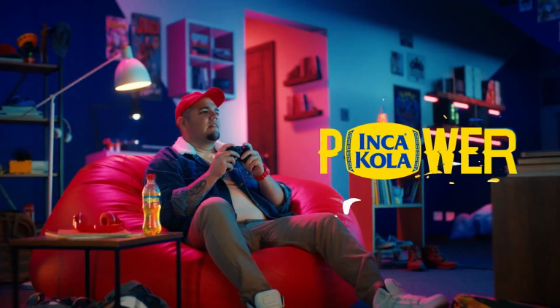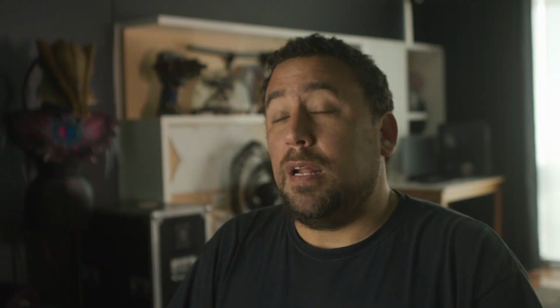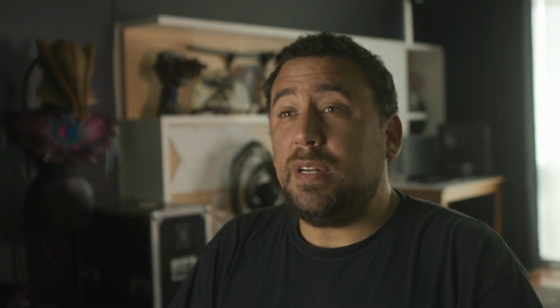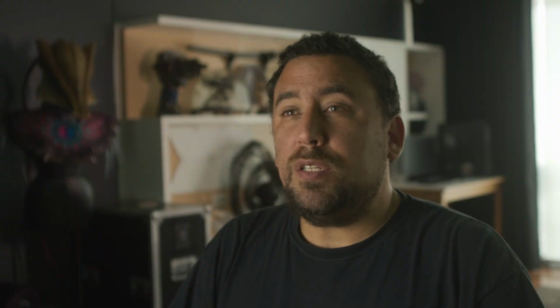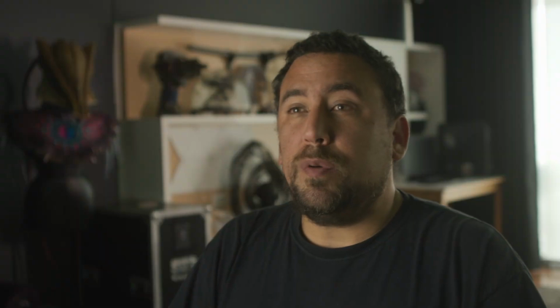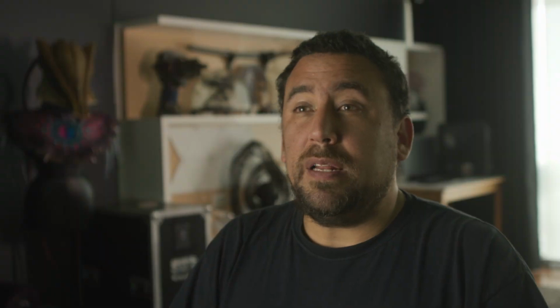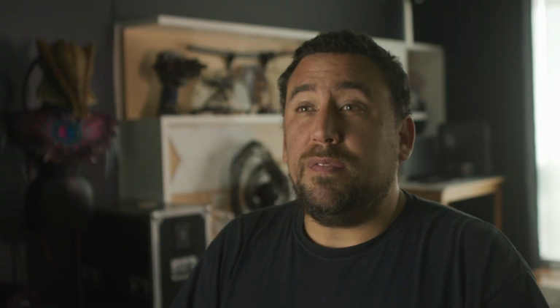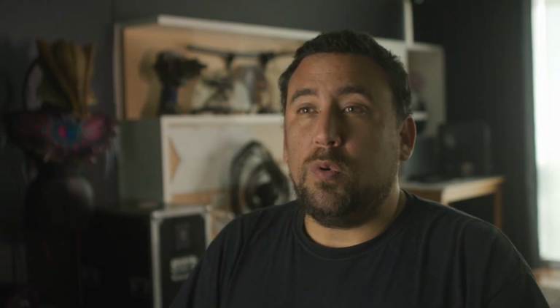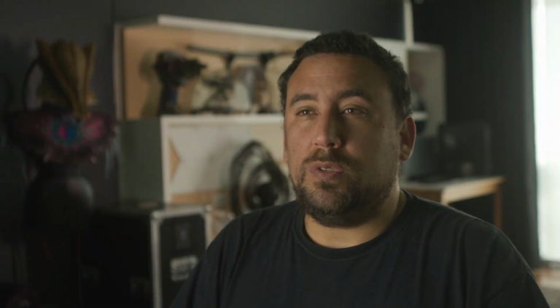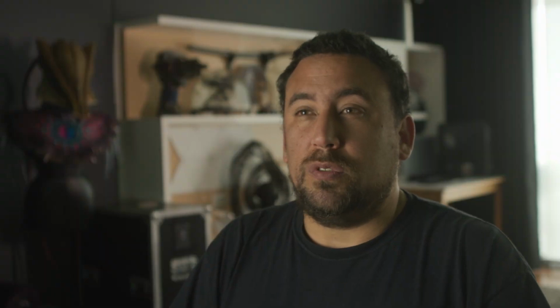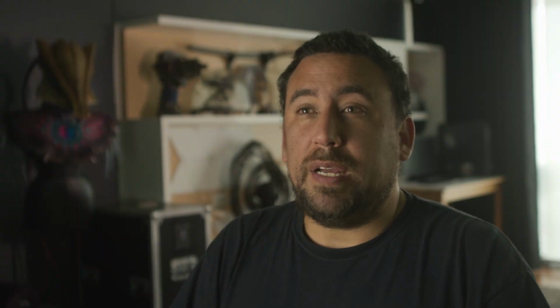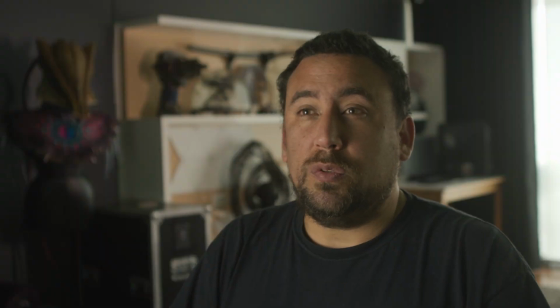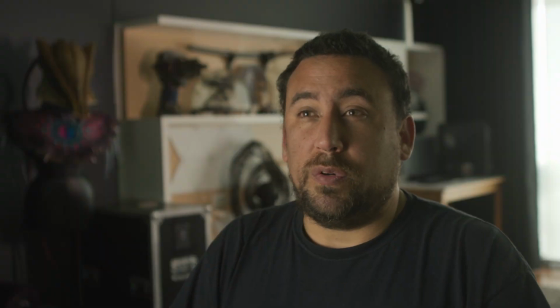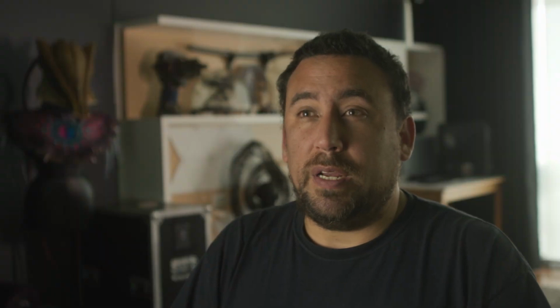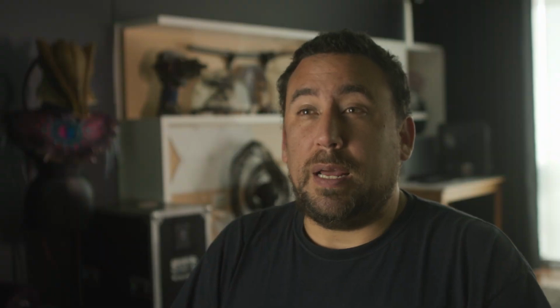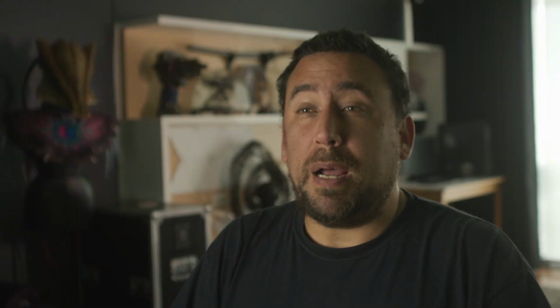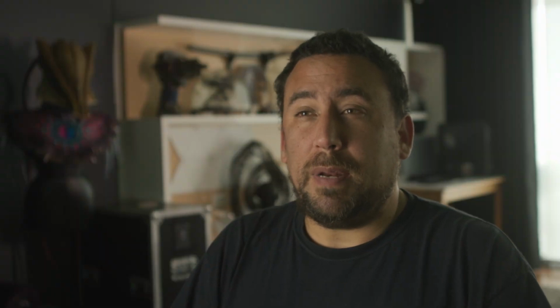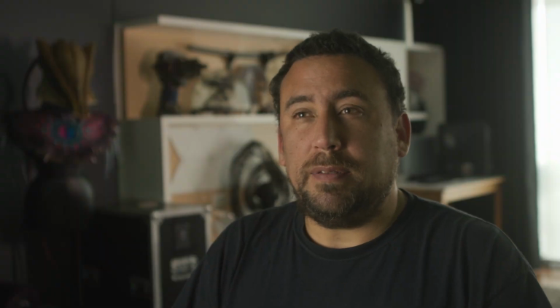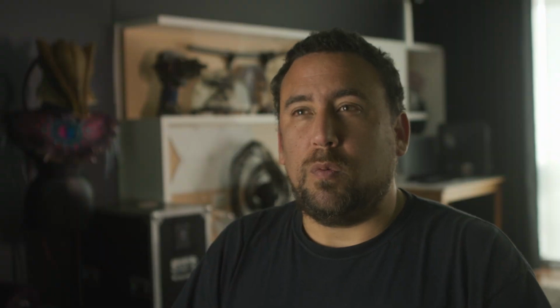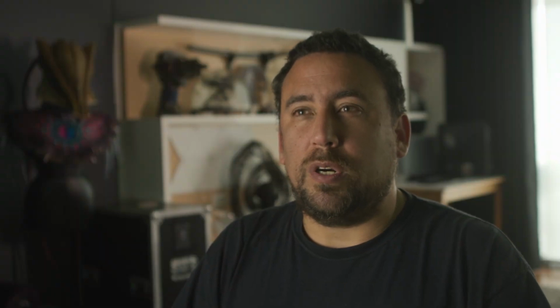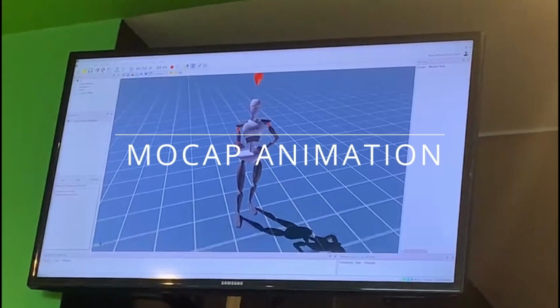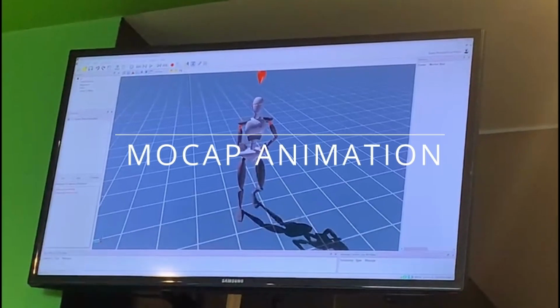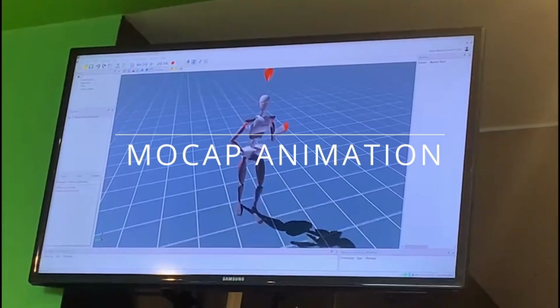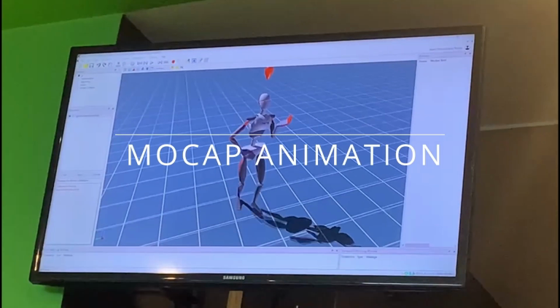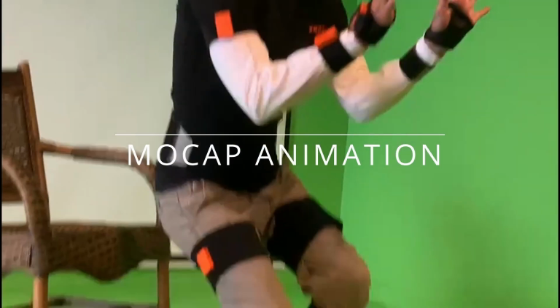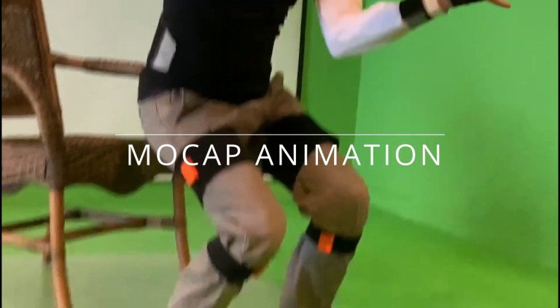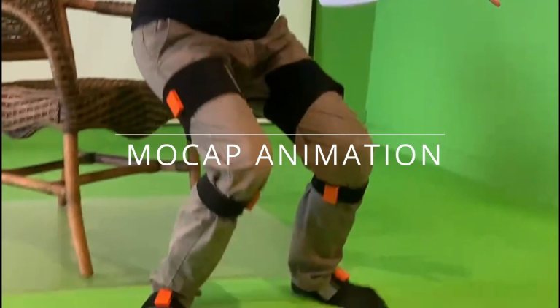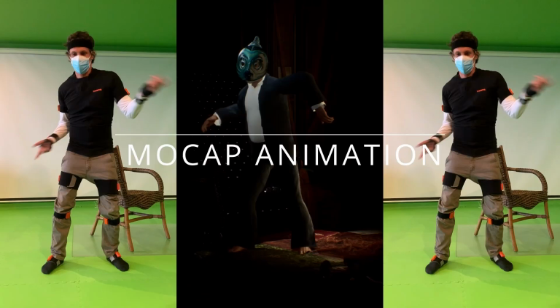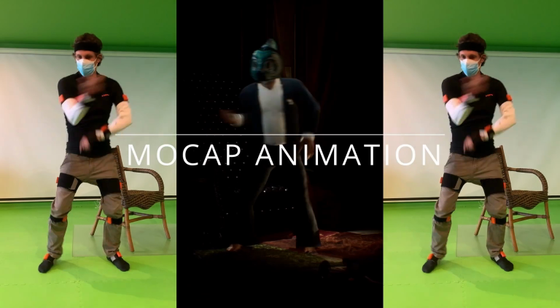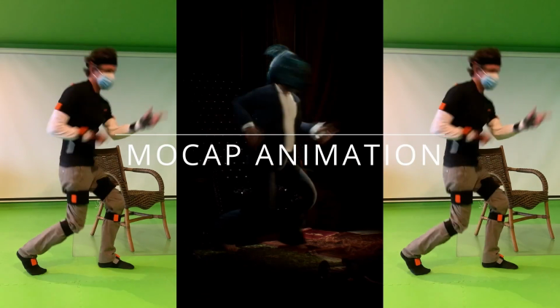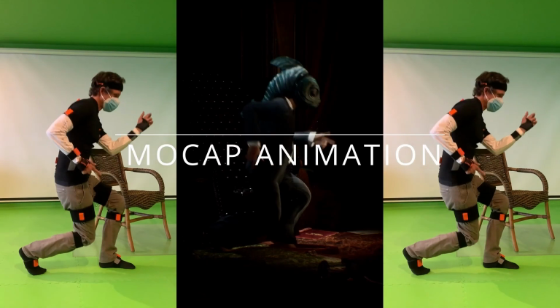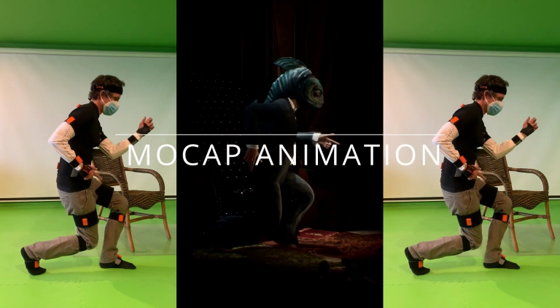Nowadays, we are mainly focused on trying to create a pipeline that works with mock-up animation and 3D characters.